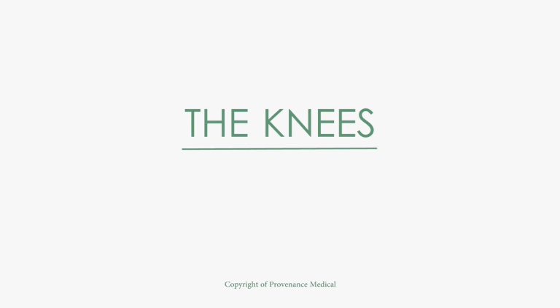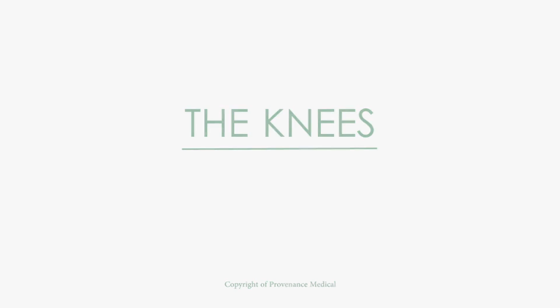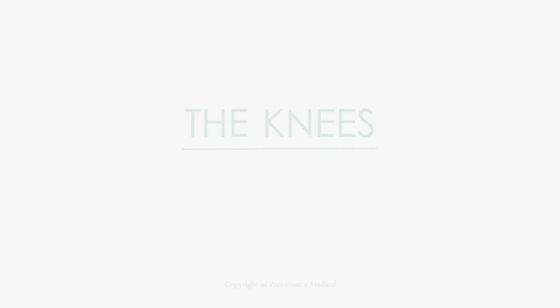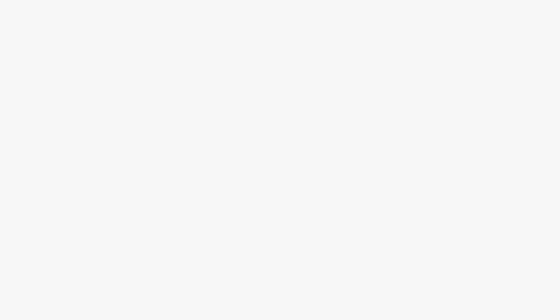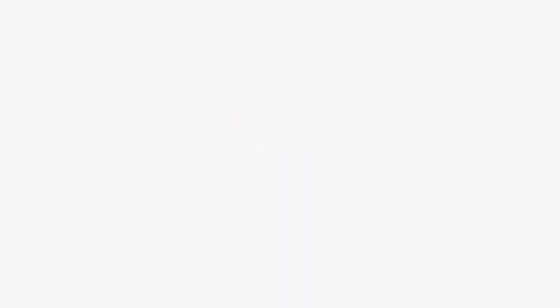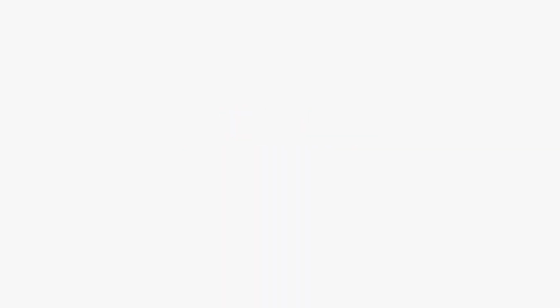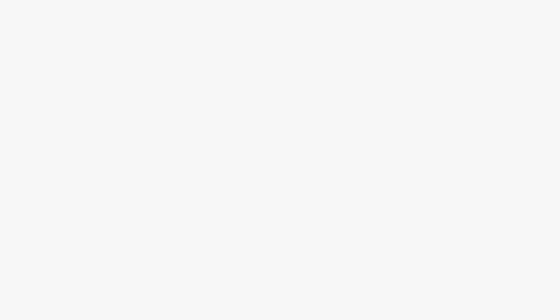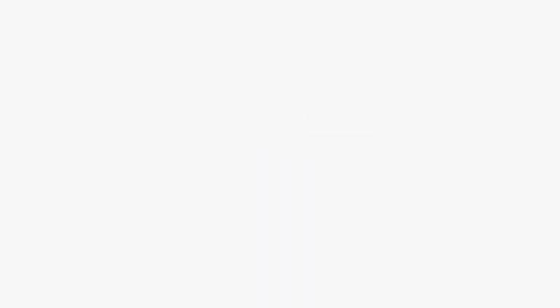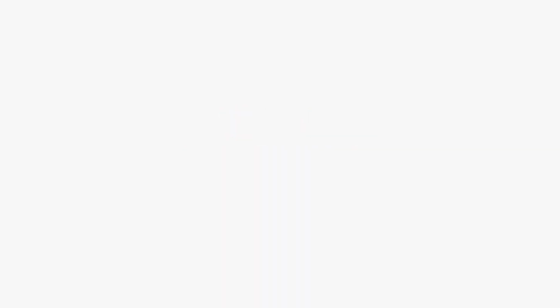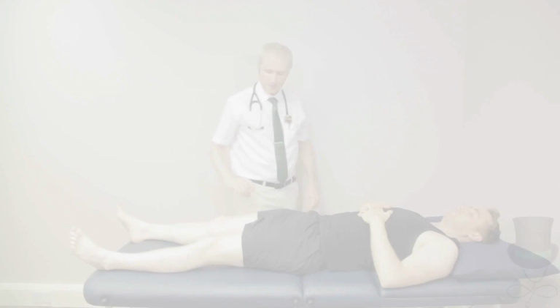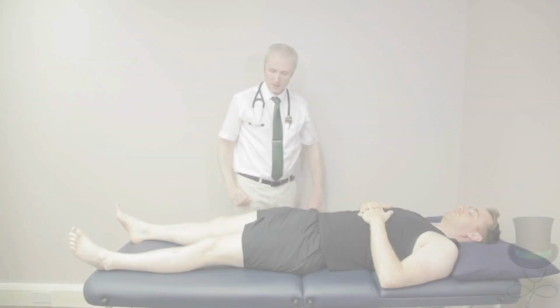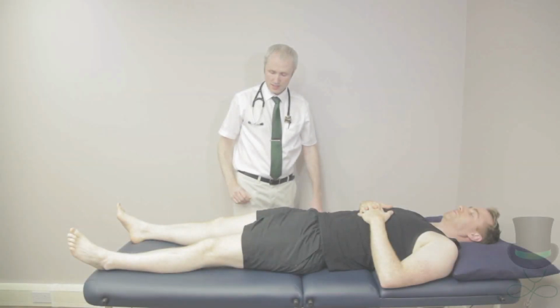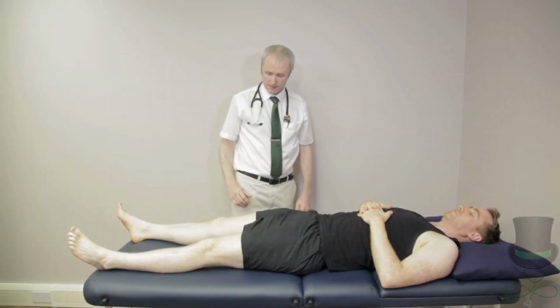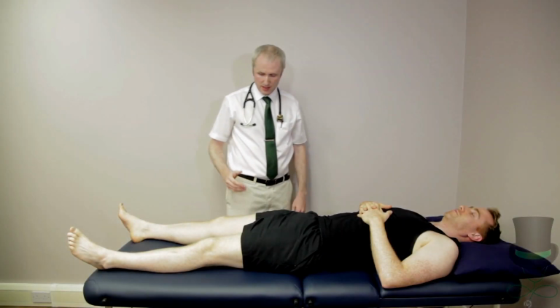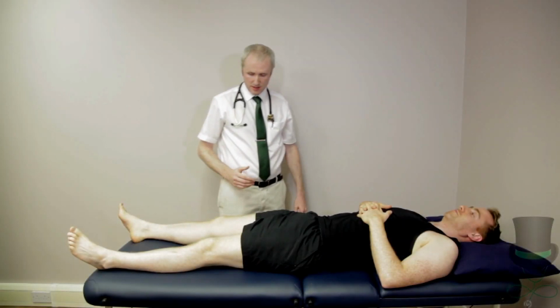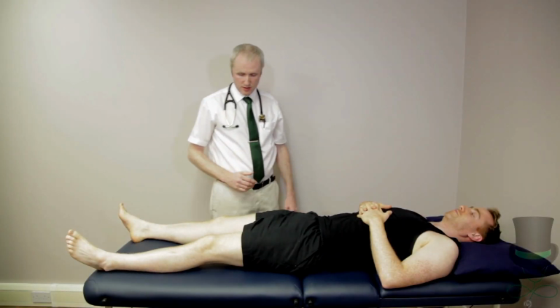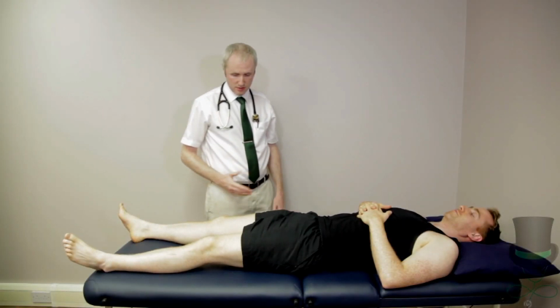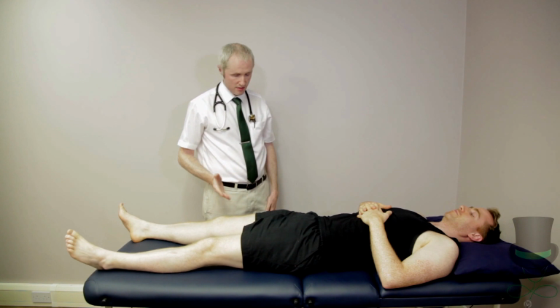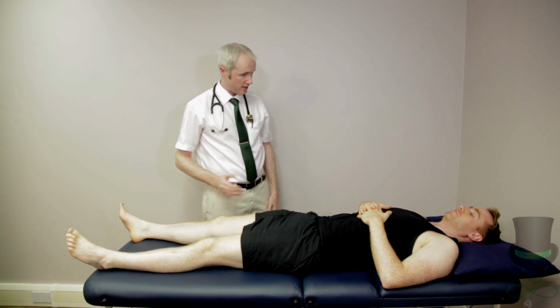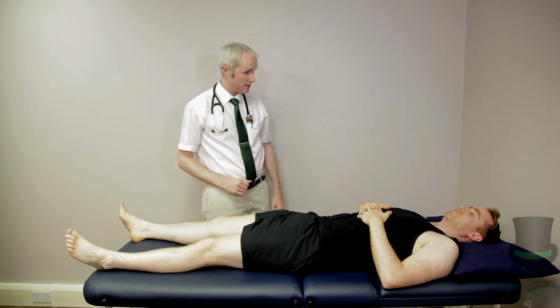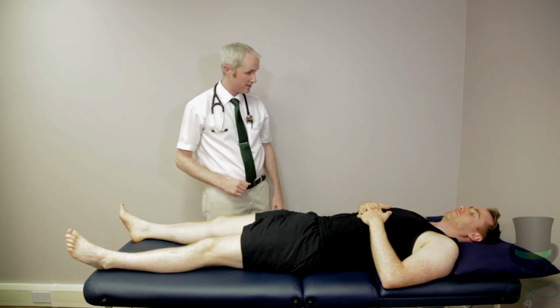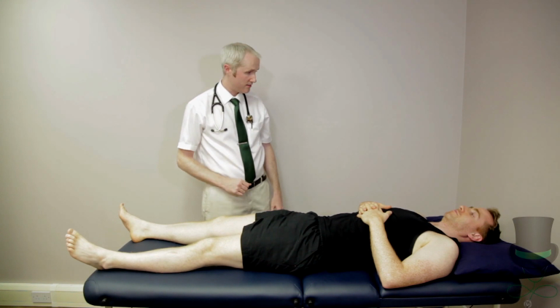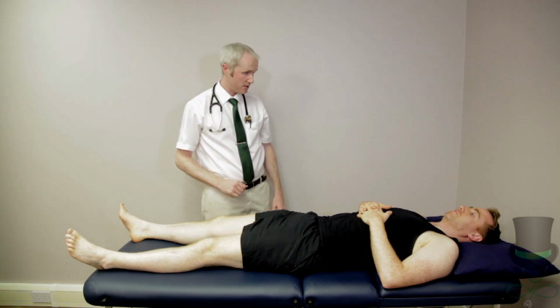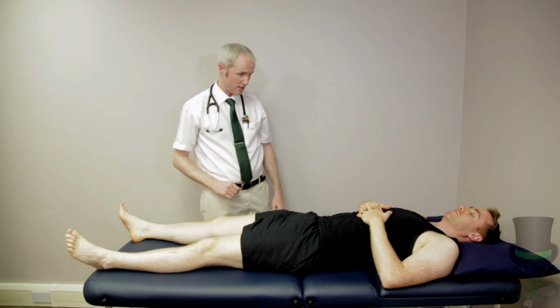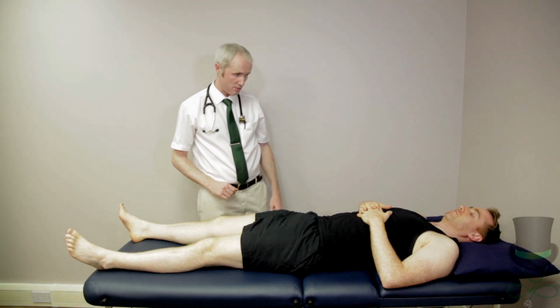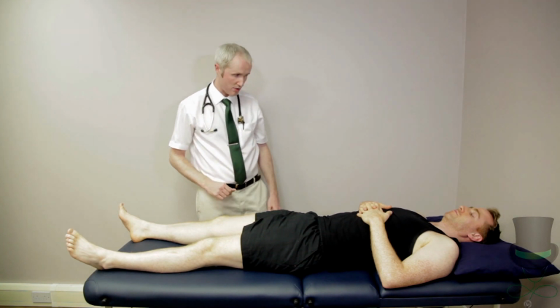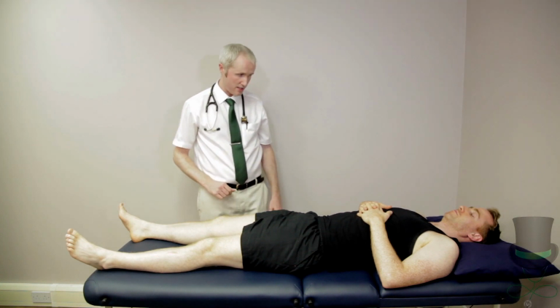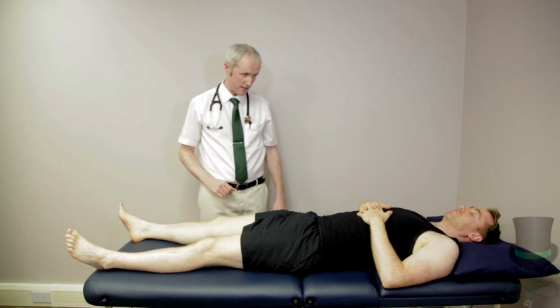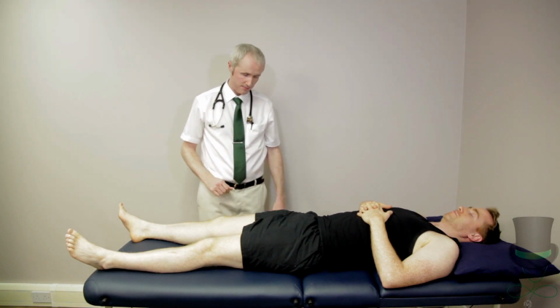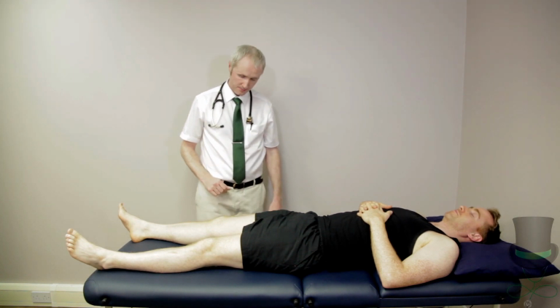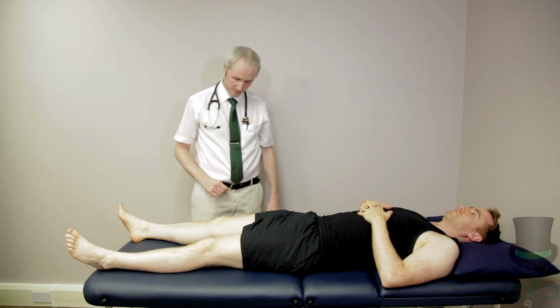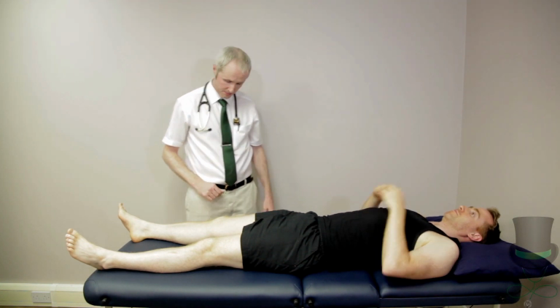When performing a rheumatological examination, you must look, feel and move every joint.